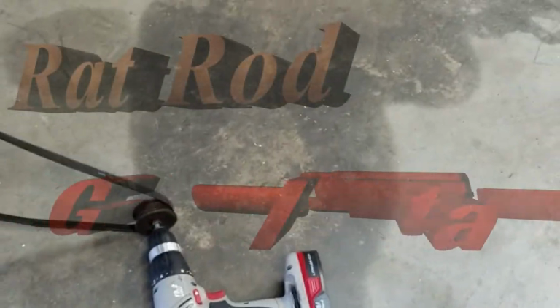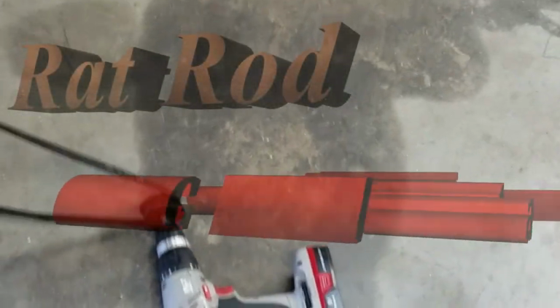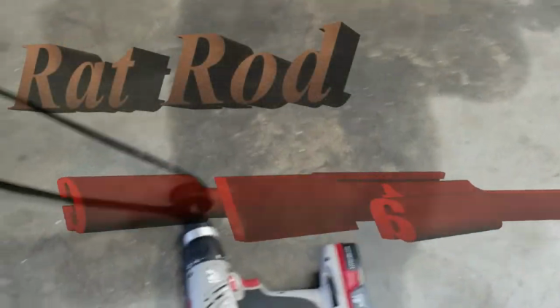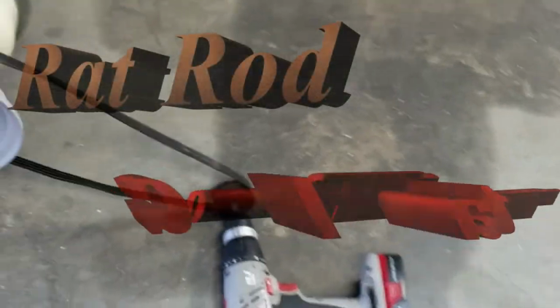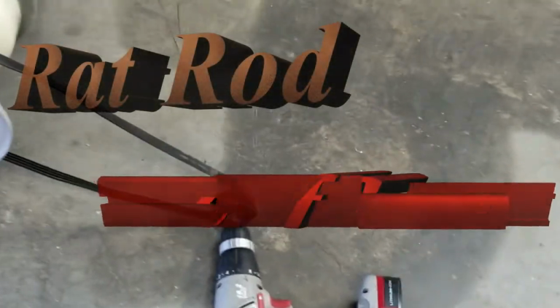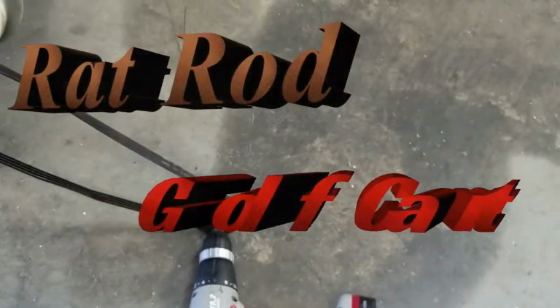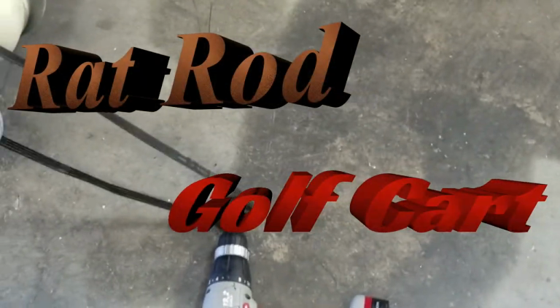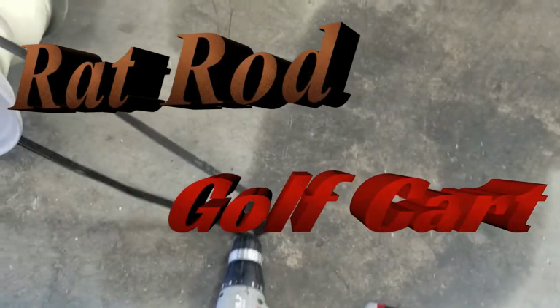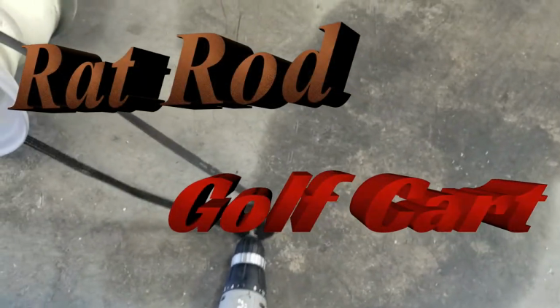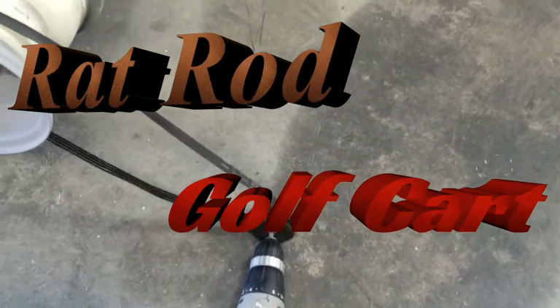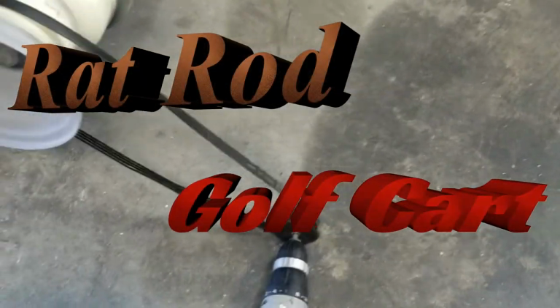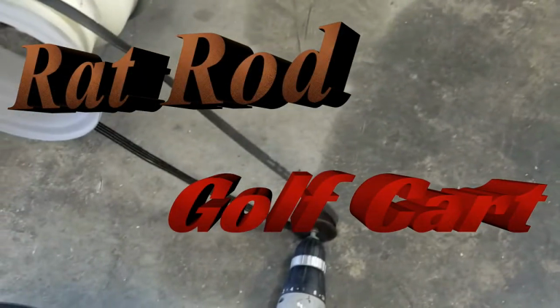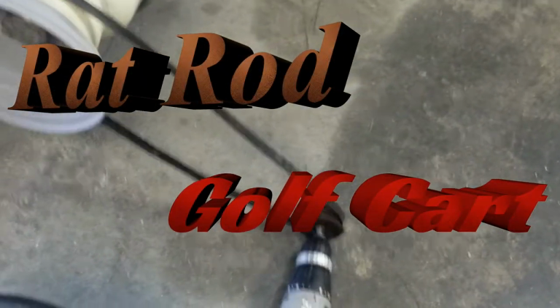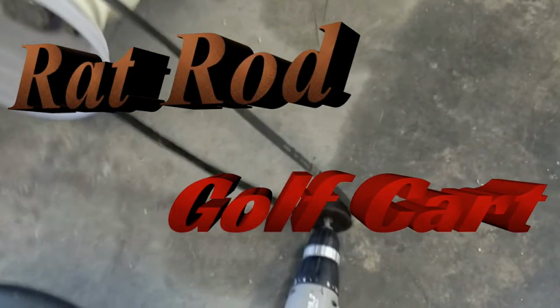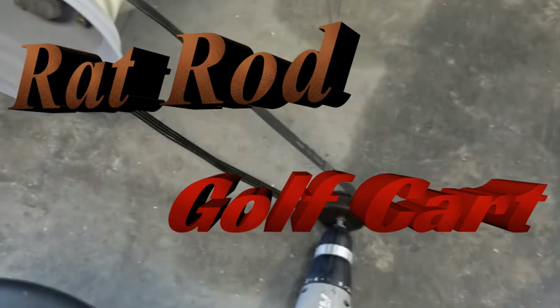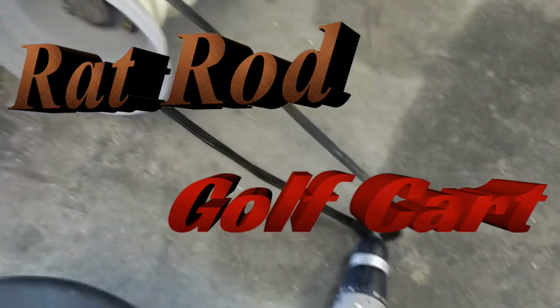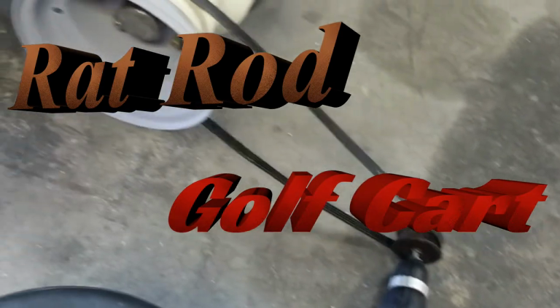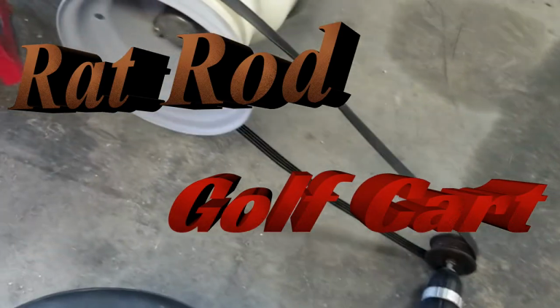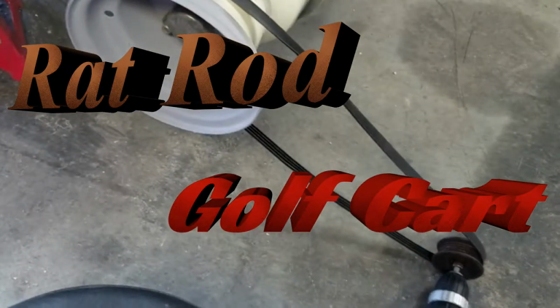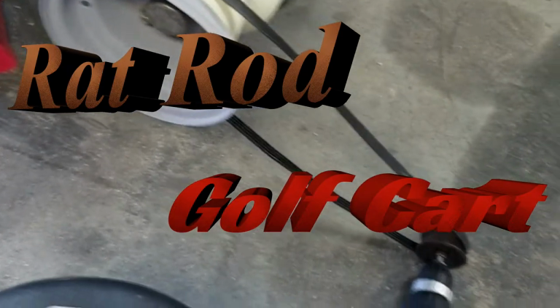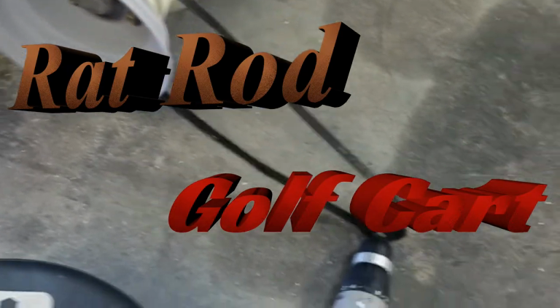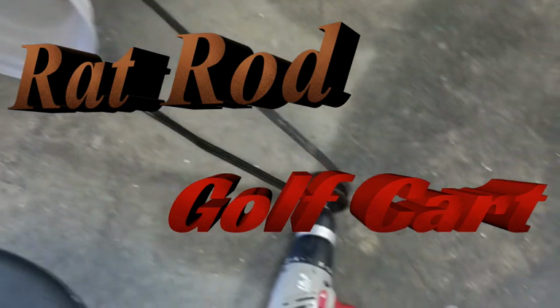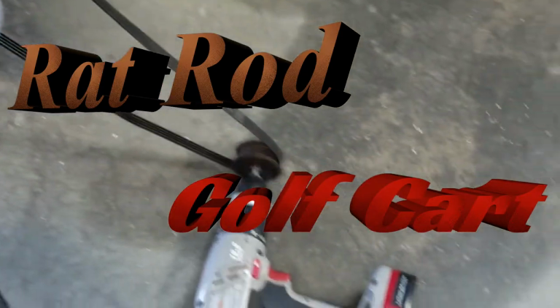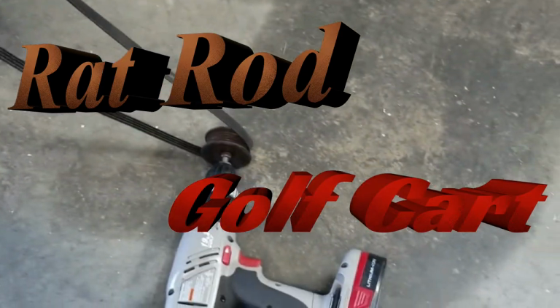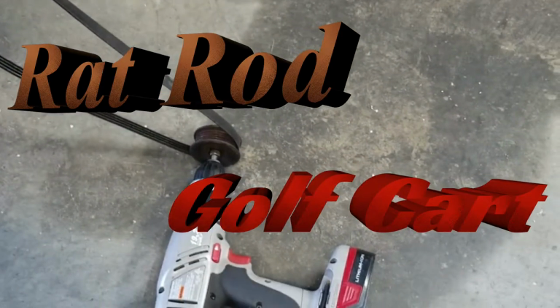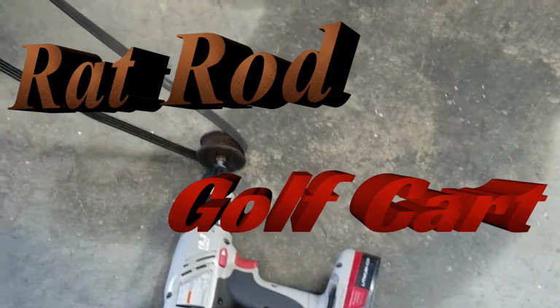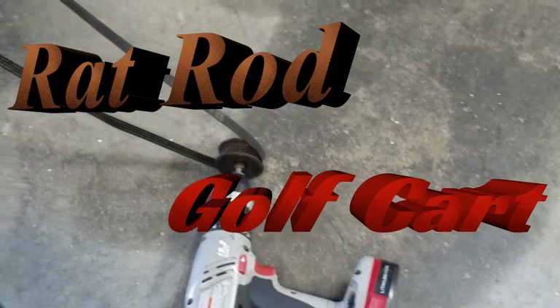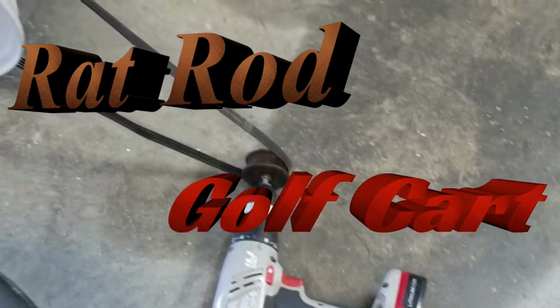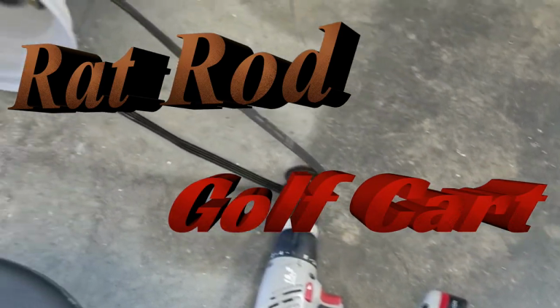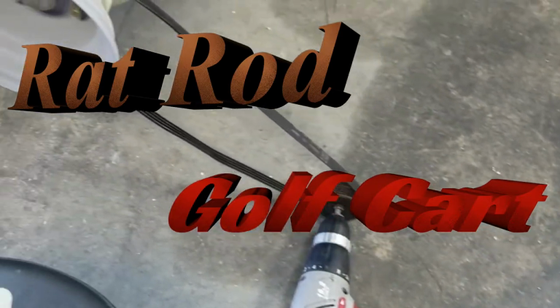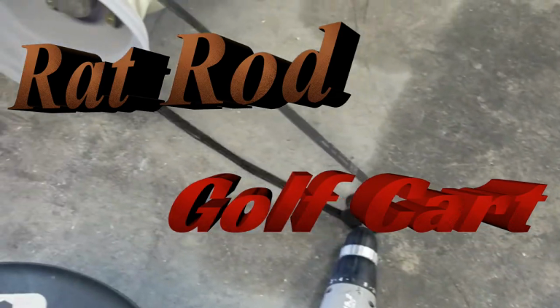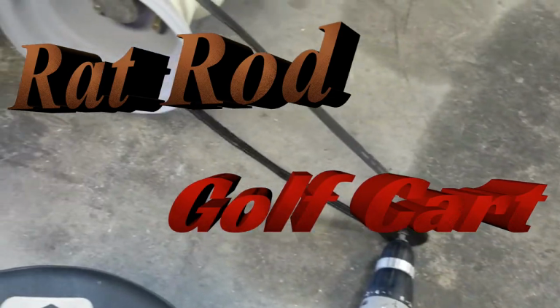Well, this might be an abuse of power tools, but let's see if I can make this work.